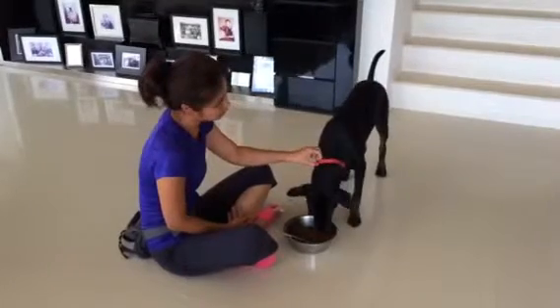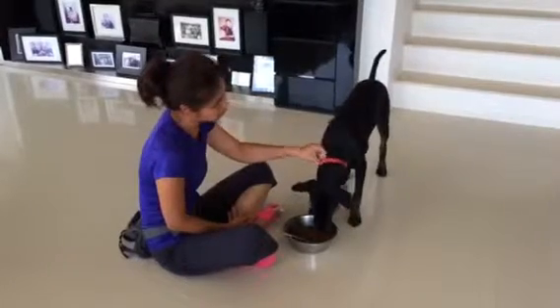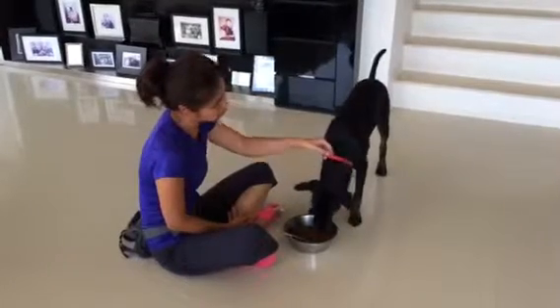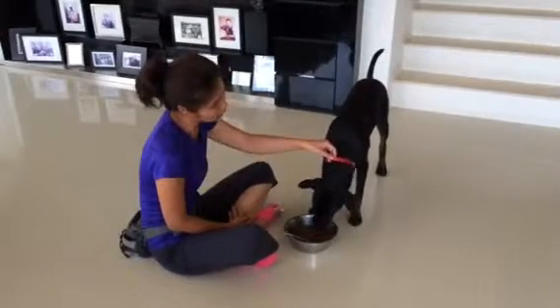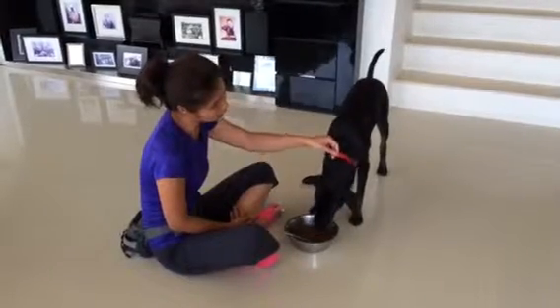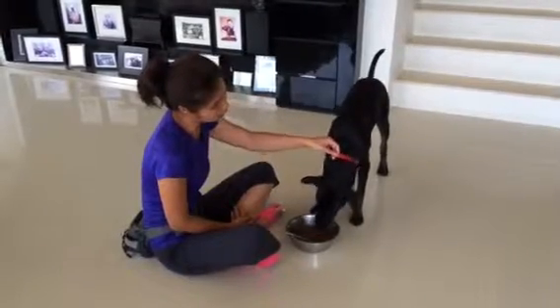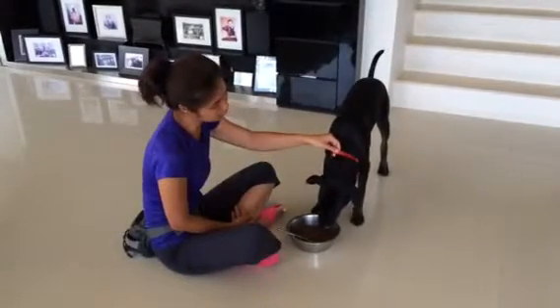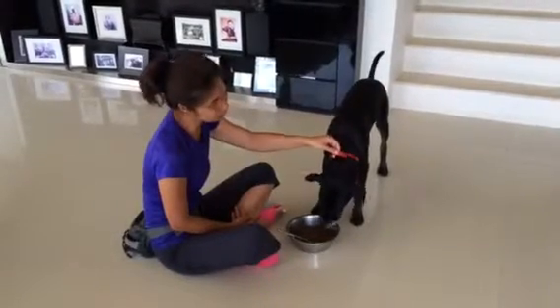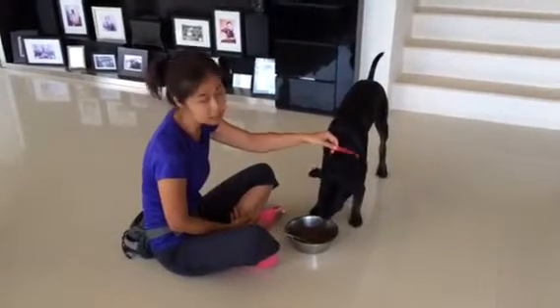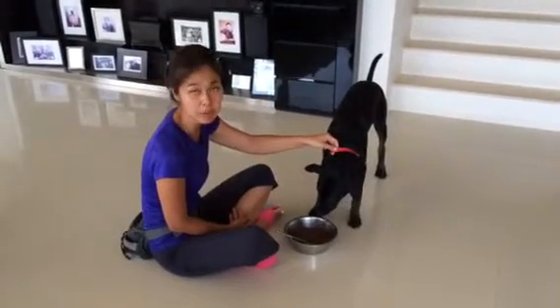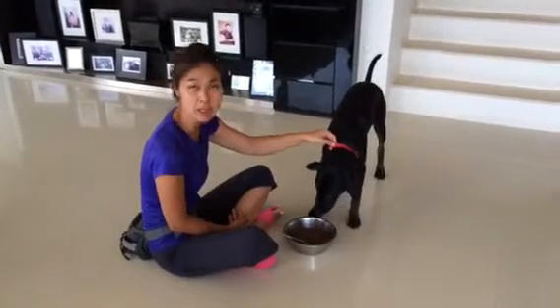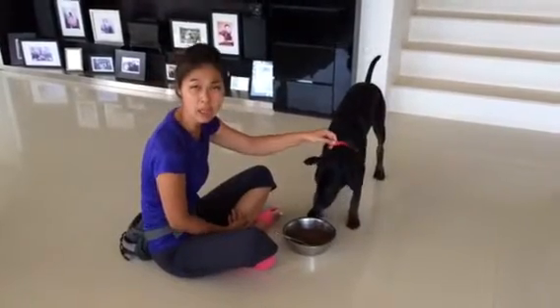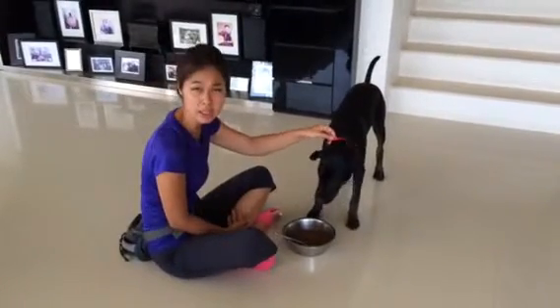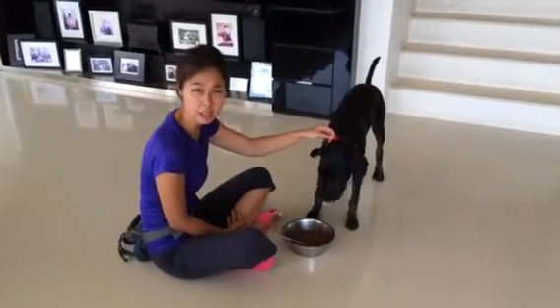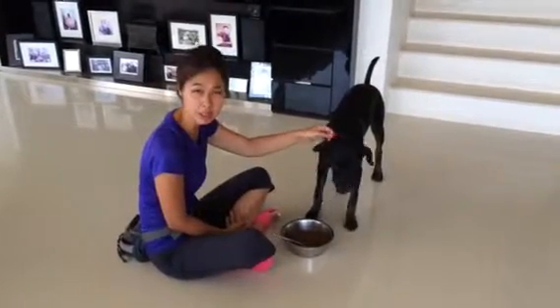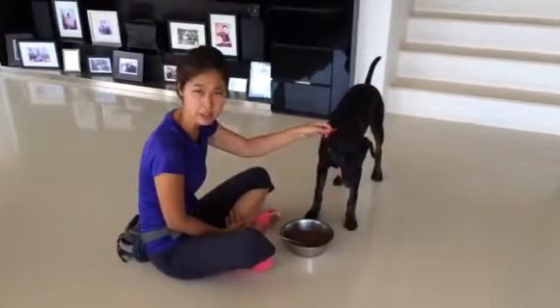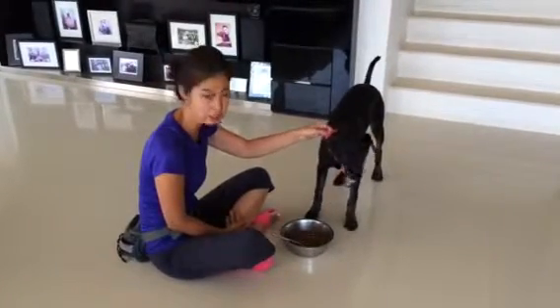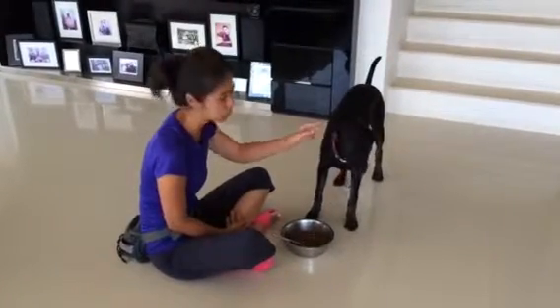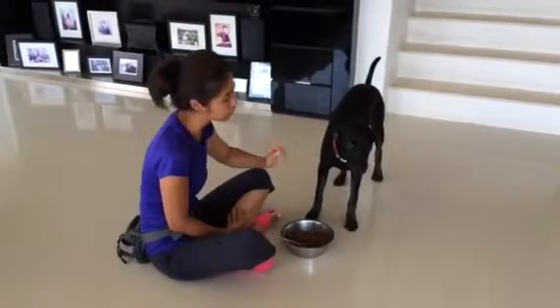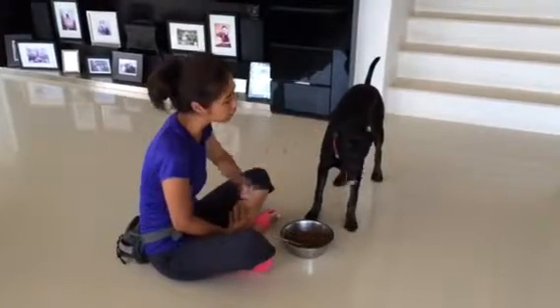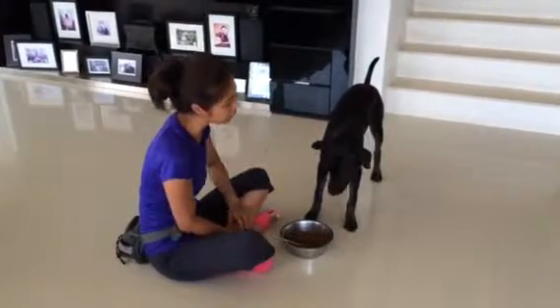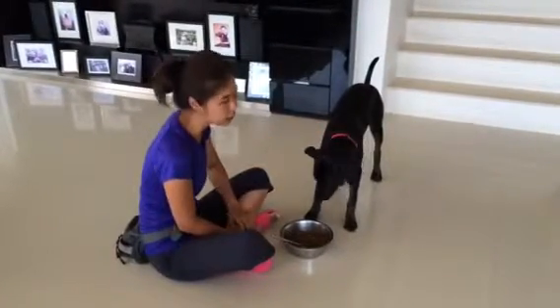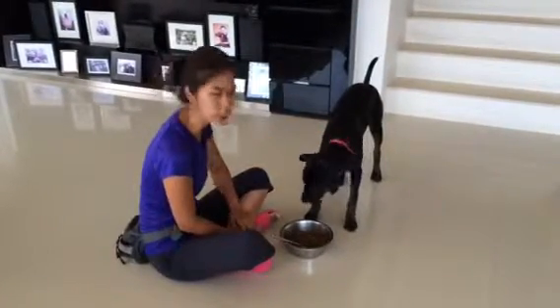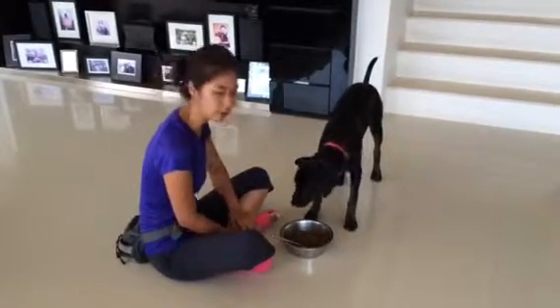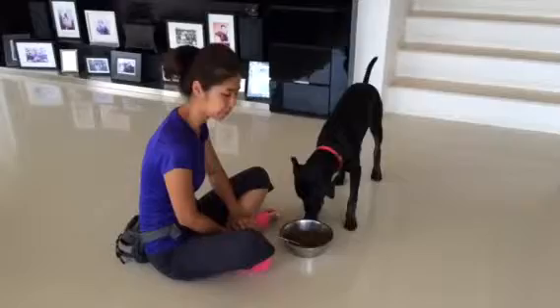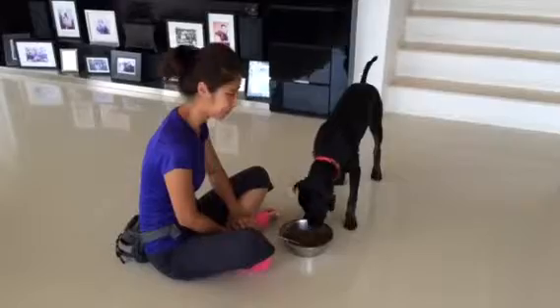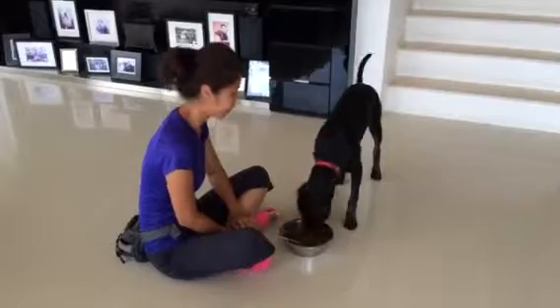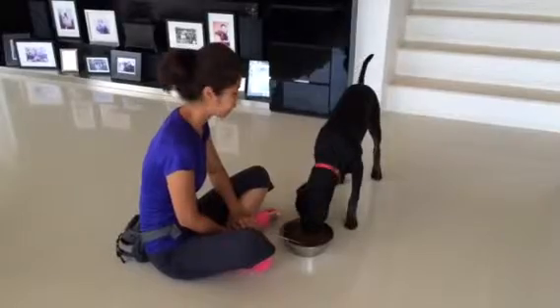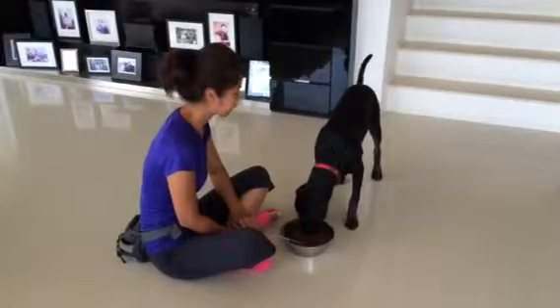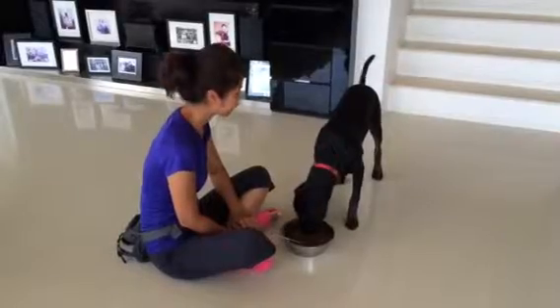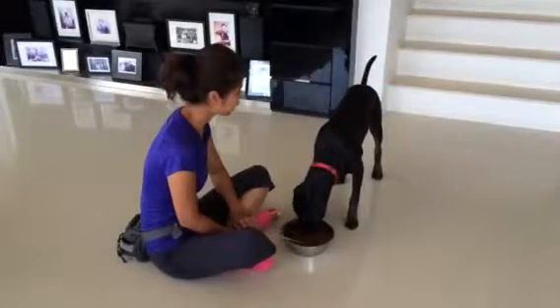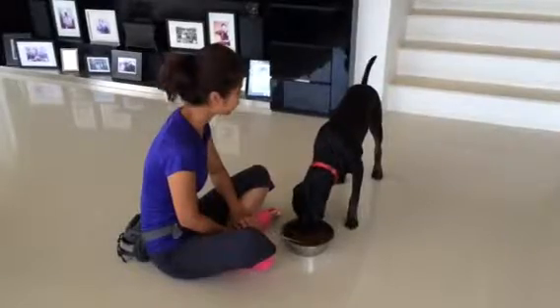Pull the collar a little. Some dogs get really aggressive when you pull their collar while they're eating. That's good.